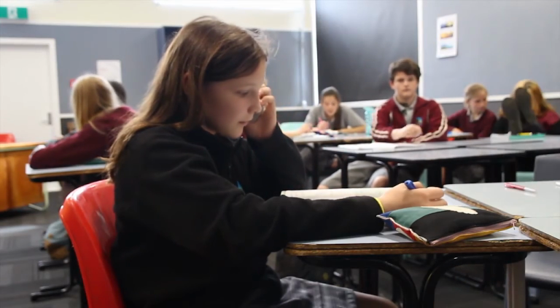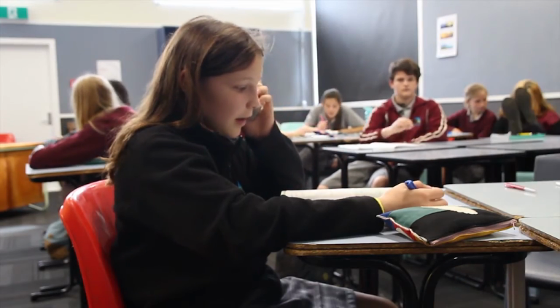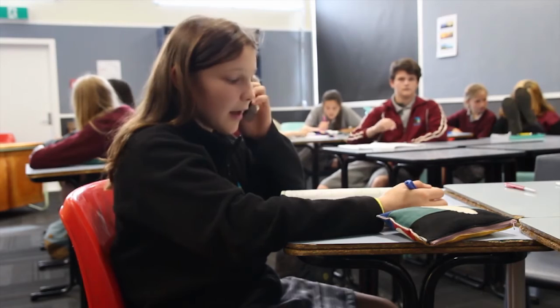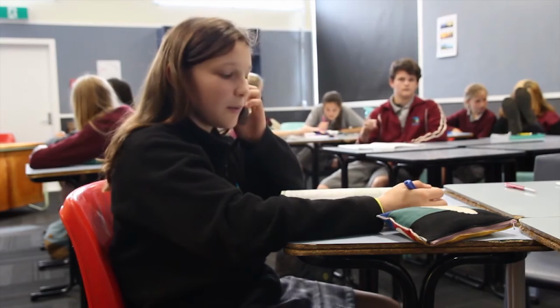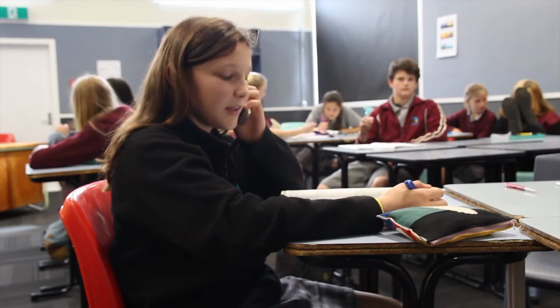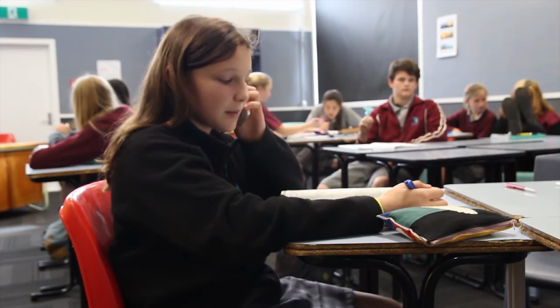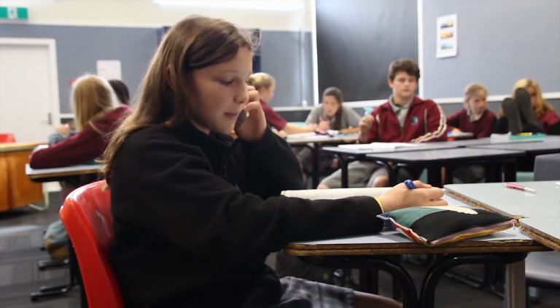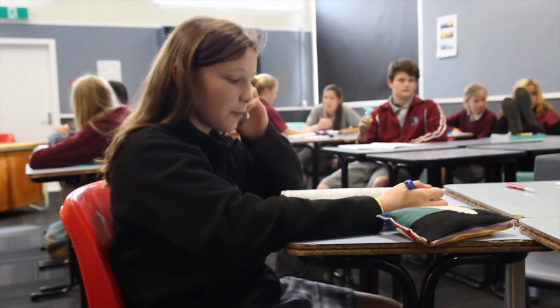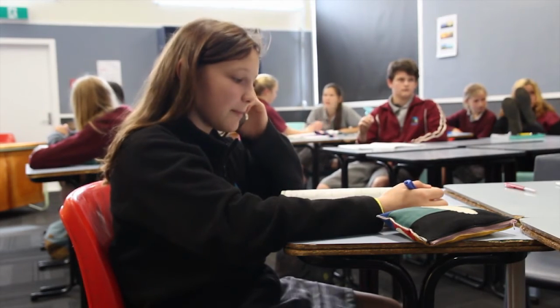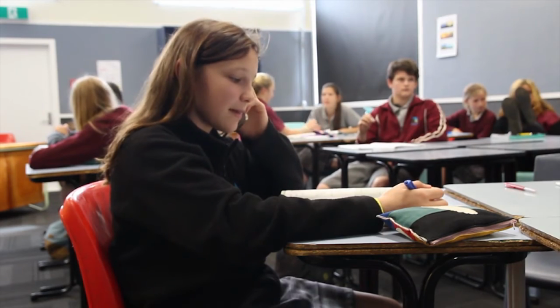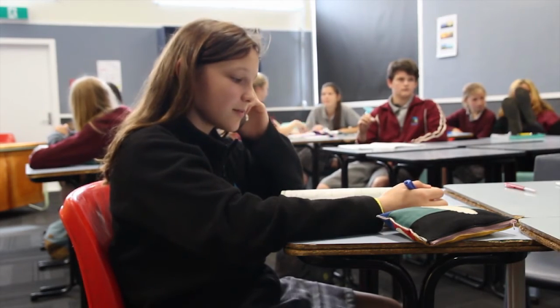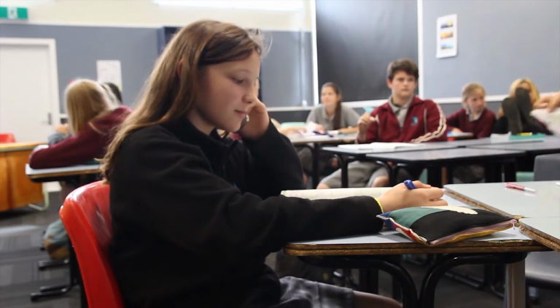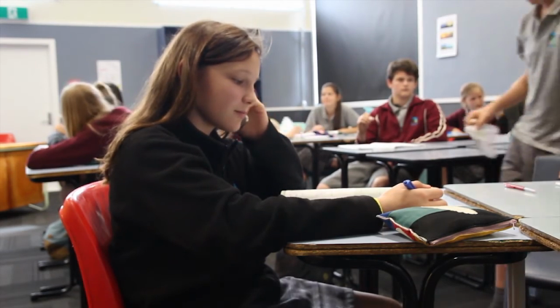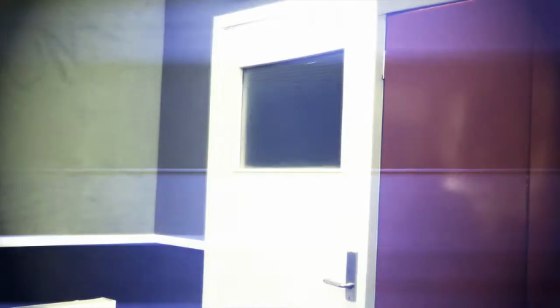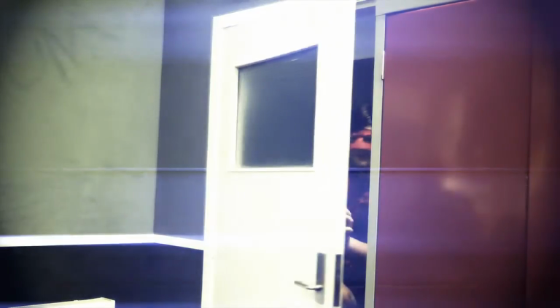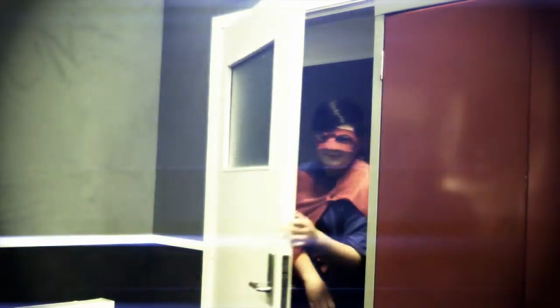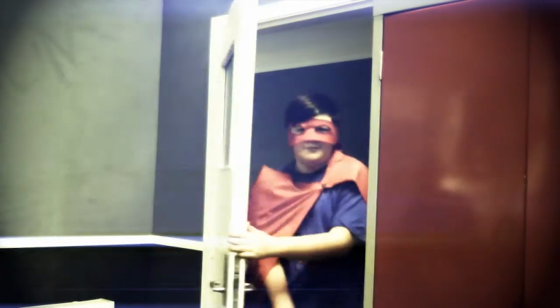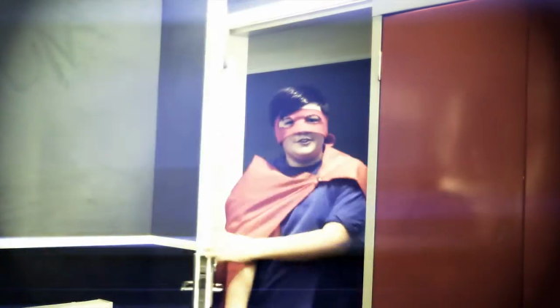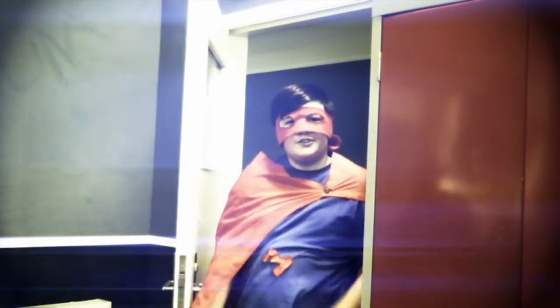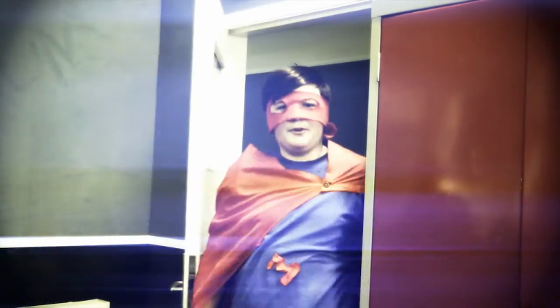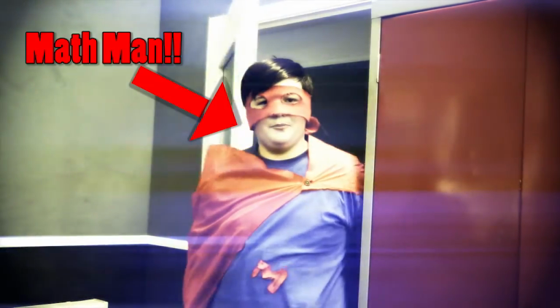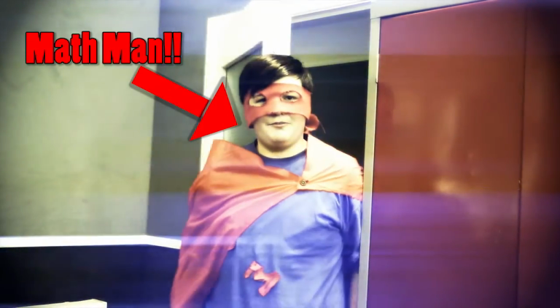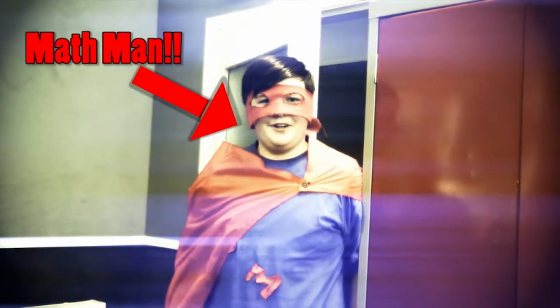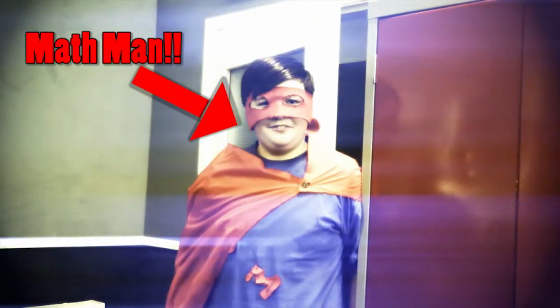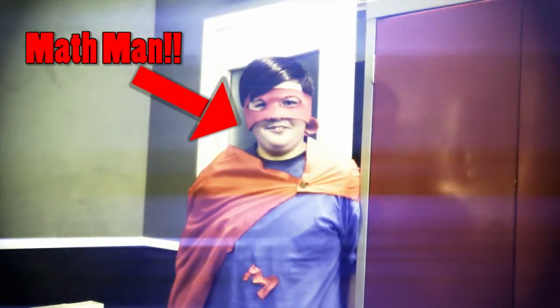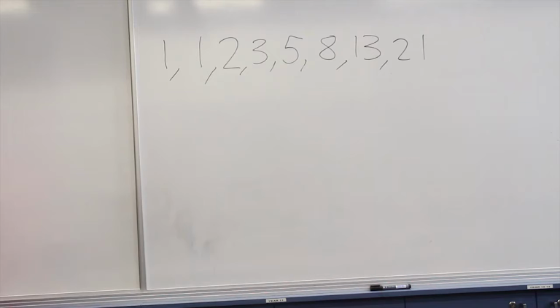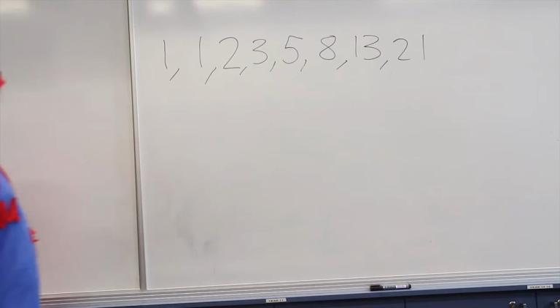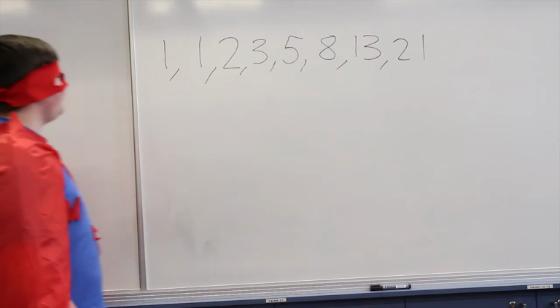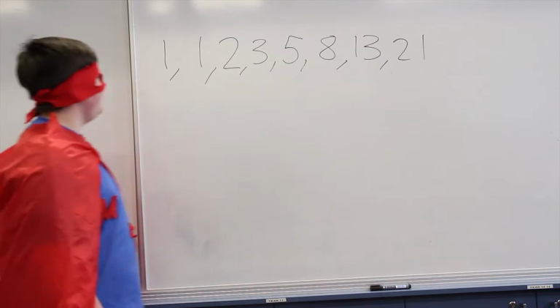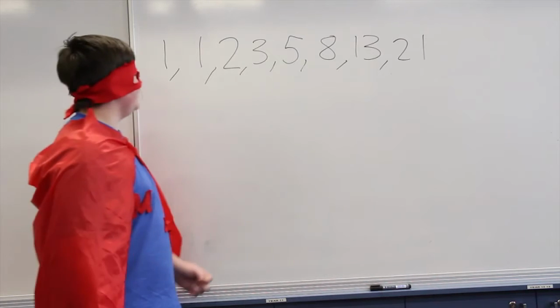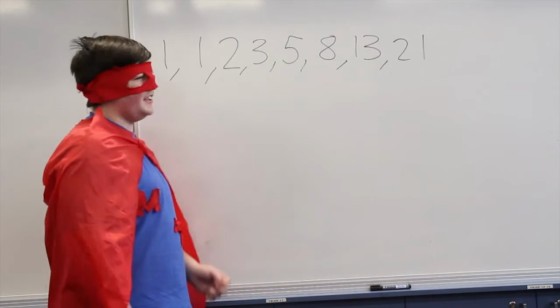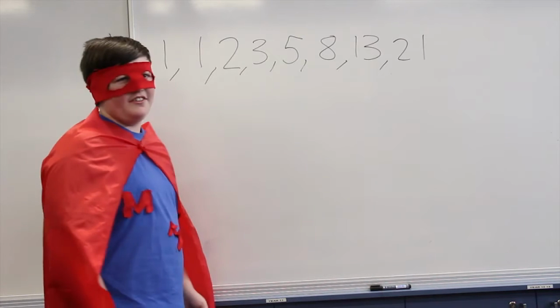Hey, we need some help in math. Somebody call math man. Fibonacci series.